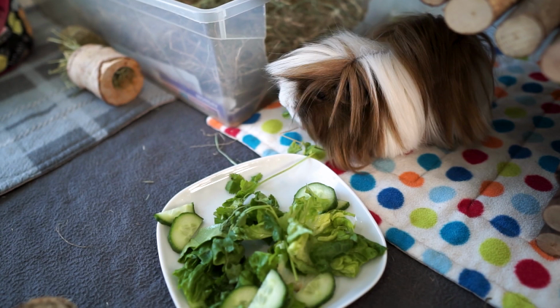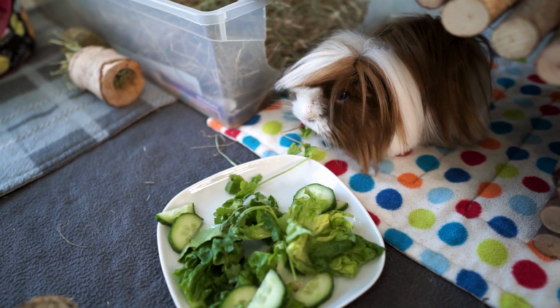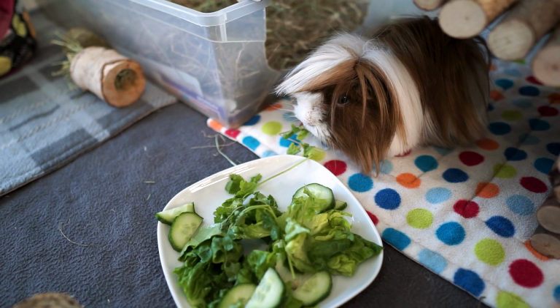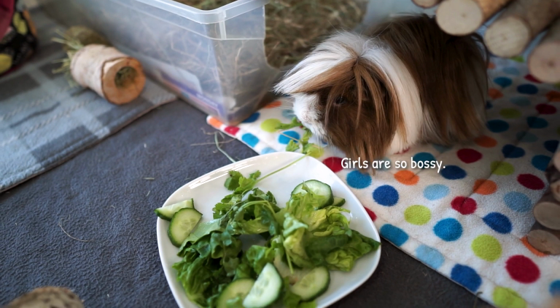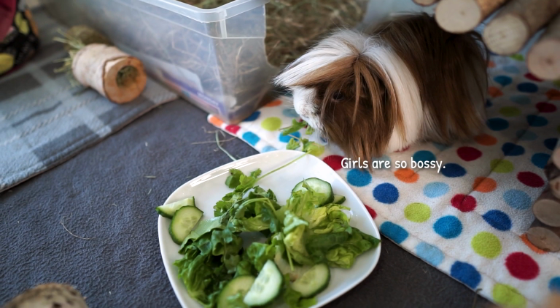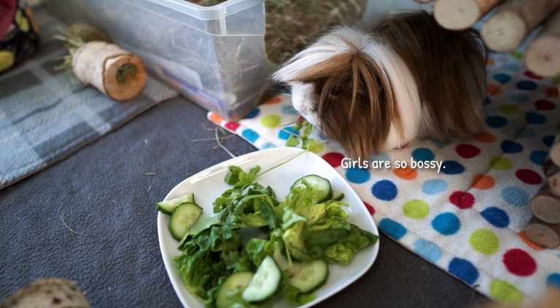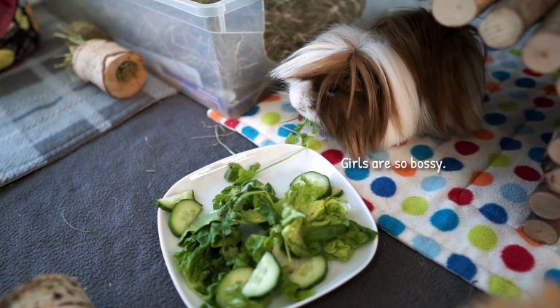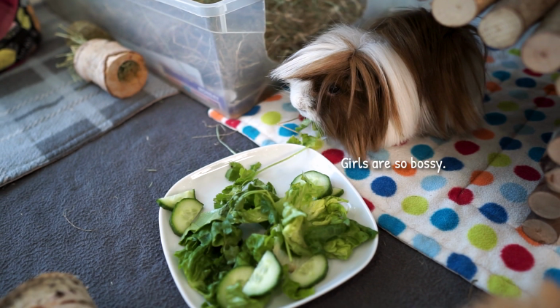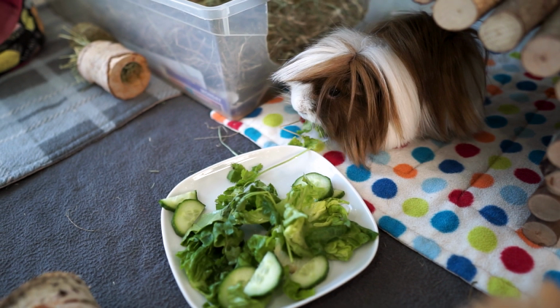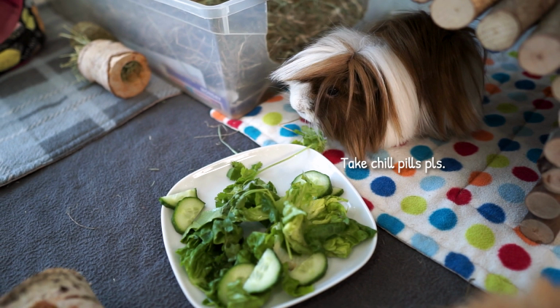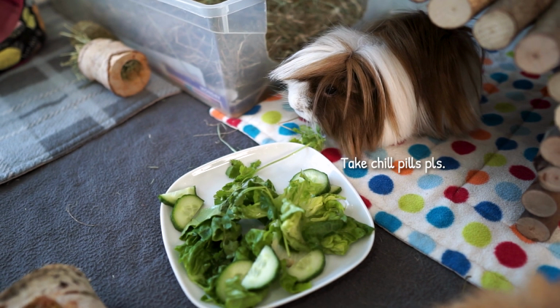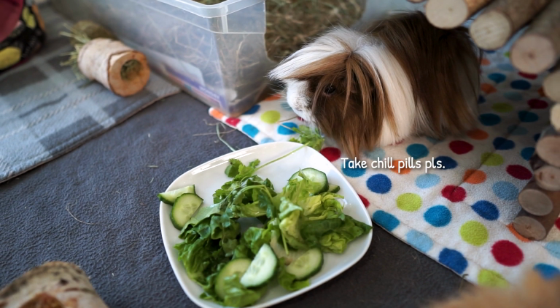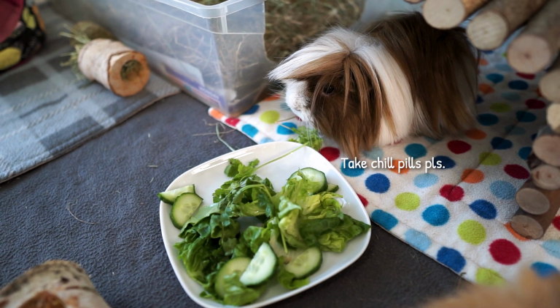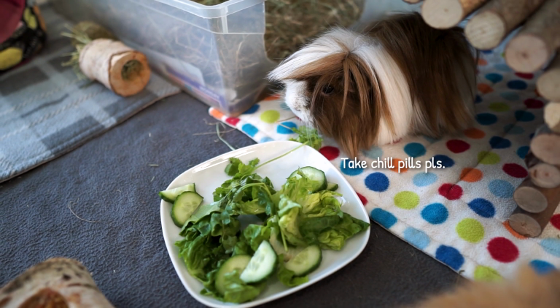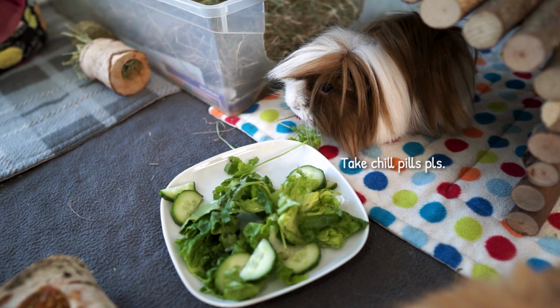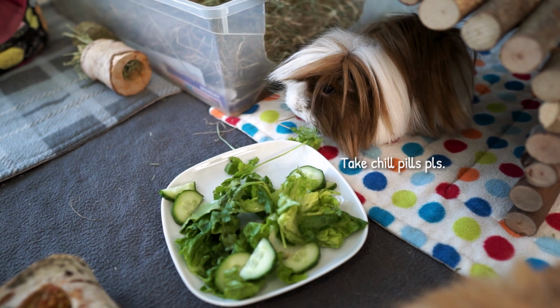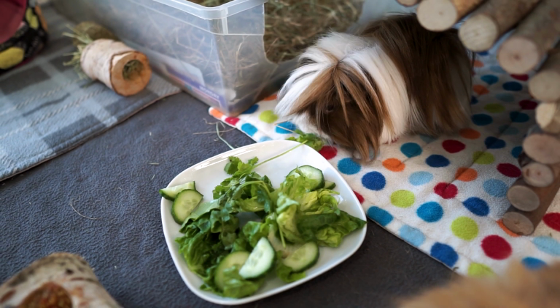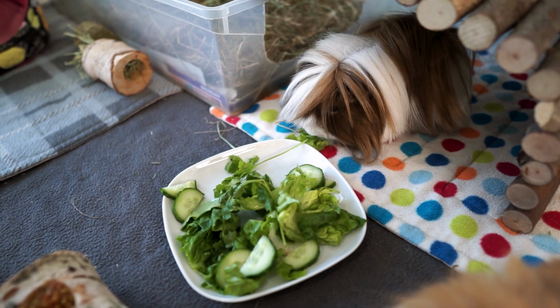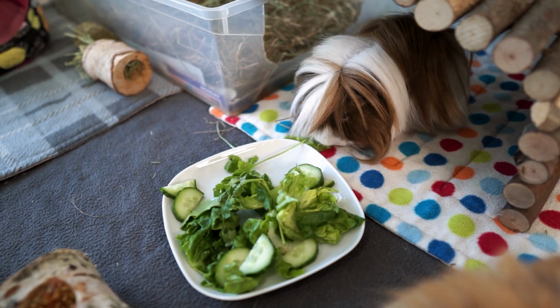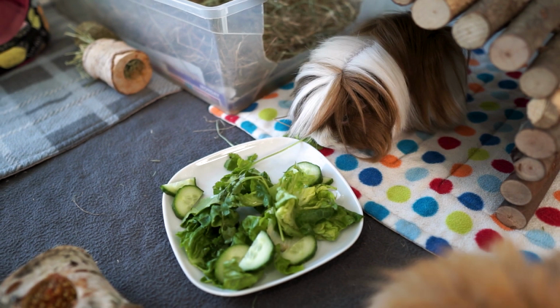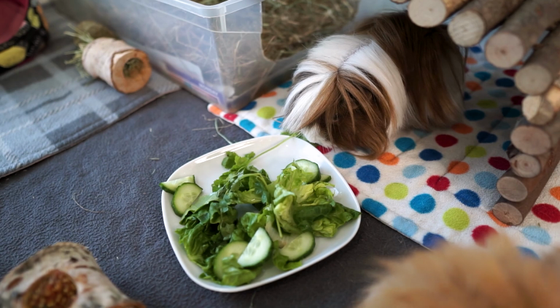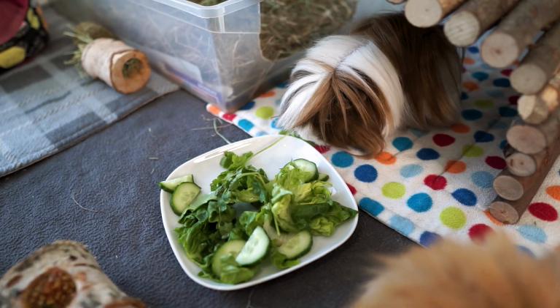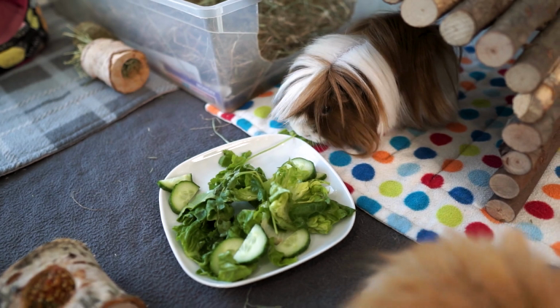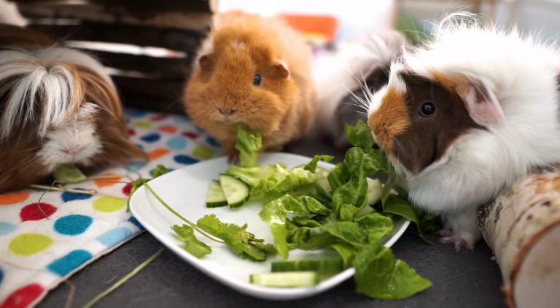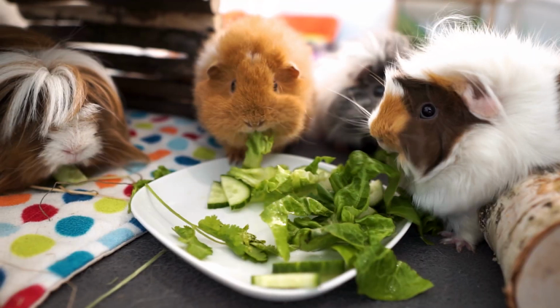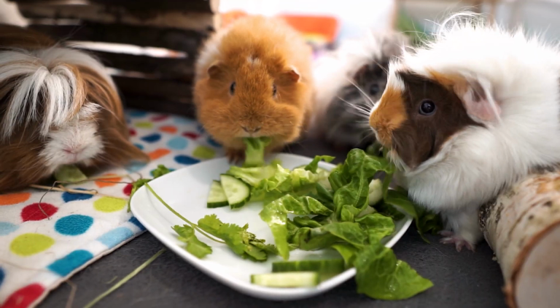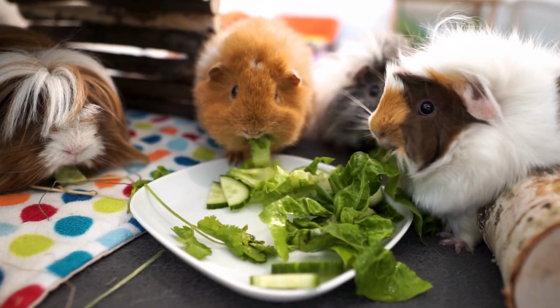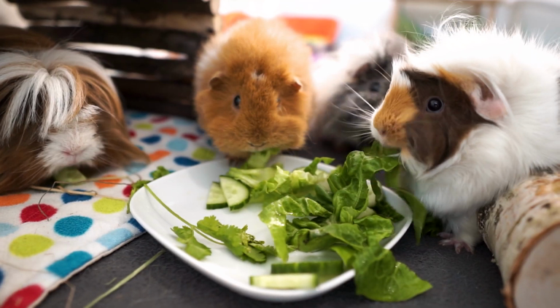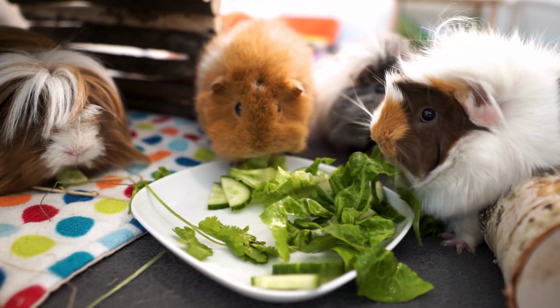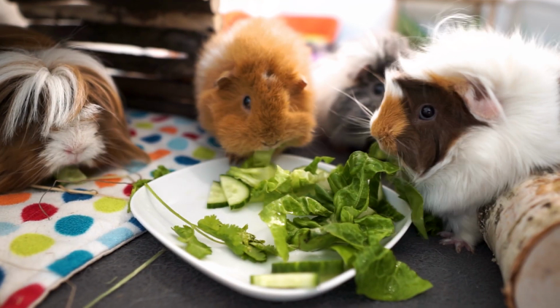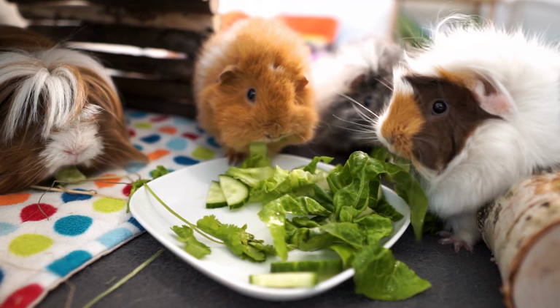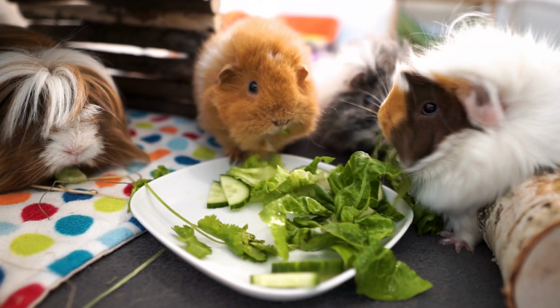Pedro can be a bit shy, bless him — he's definitely still settling into his new life with these three.